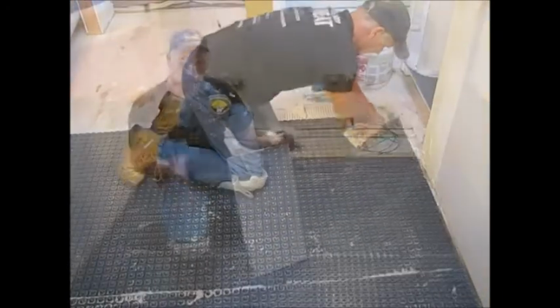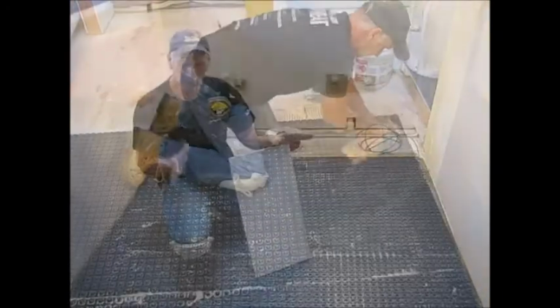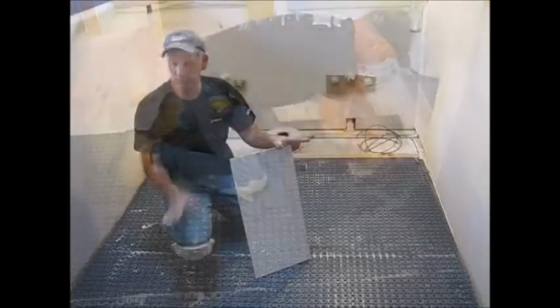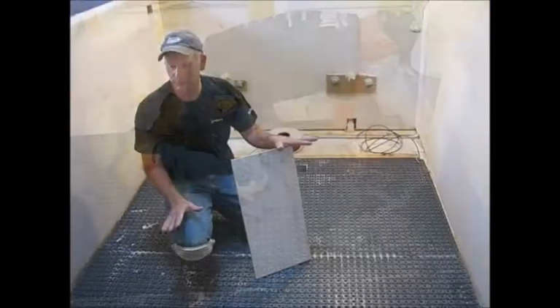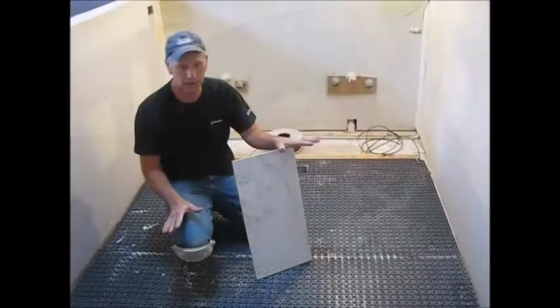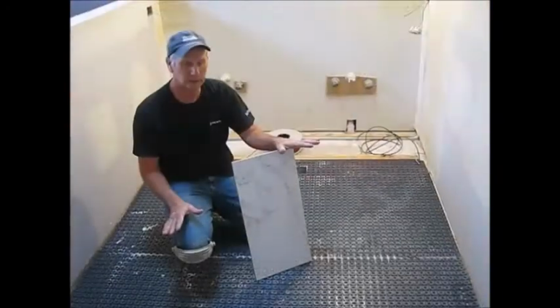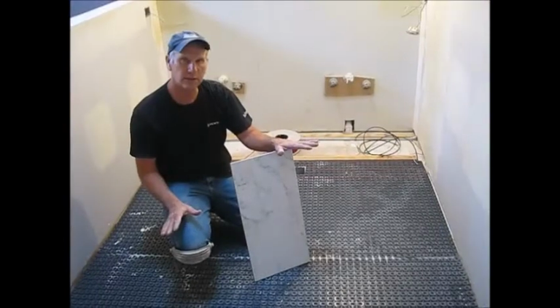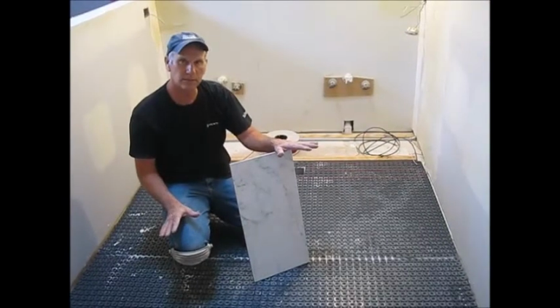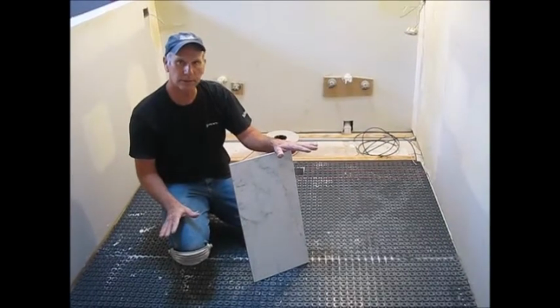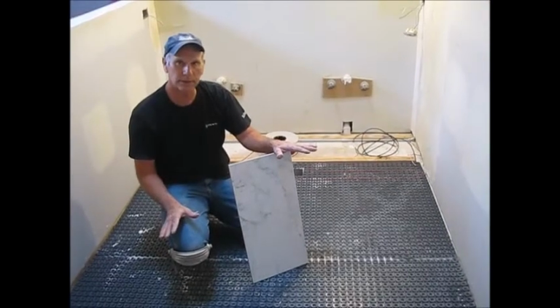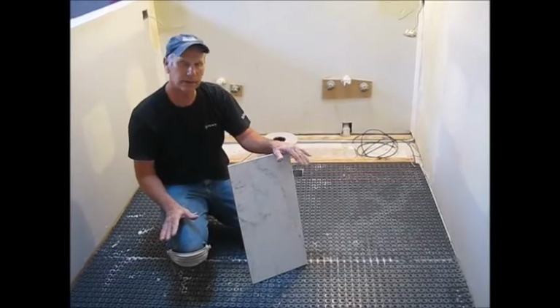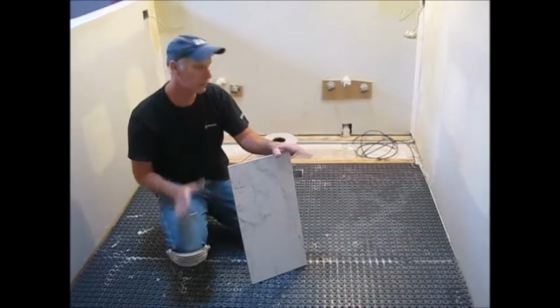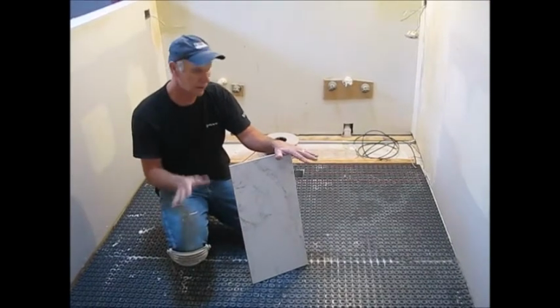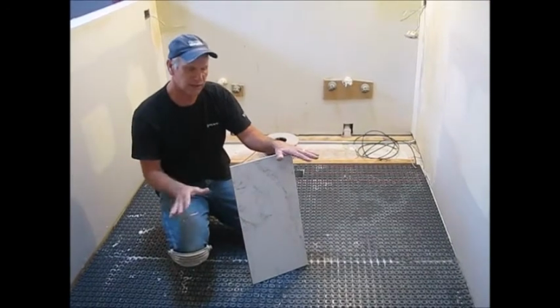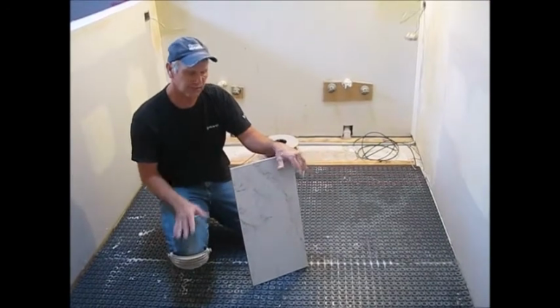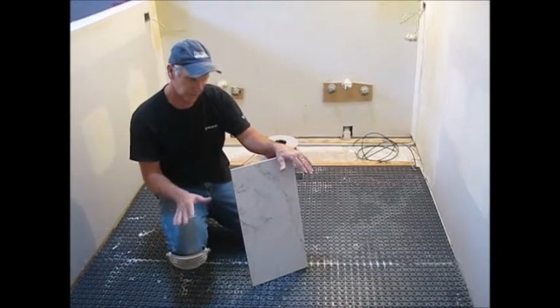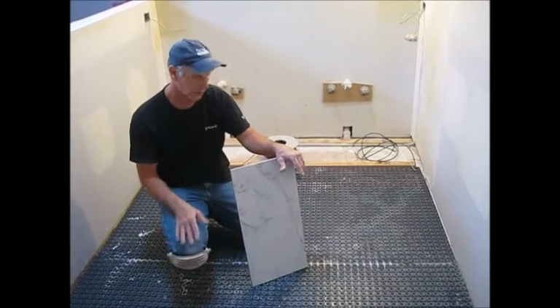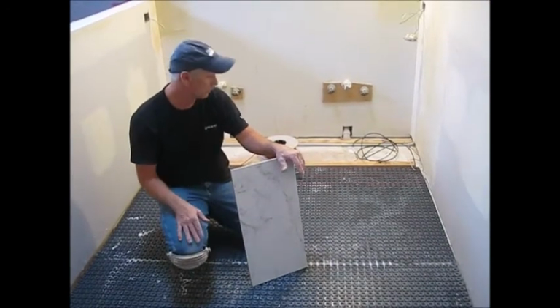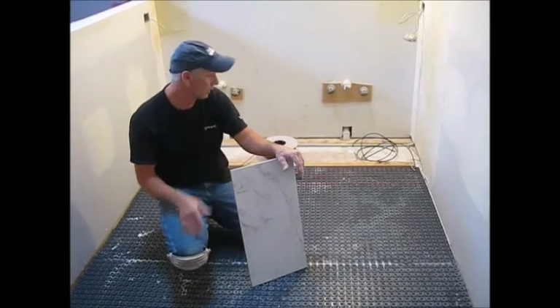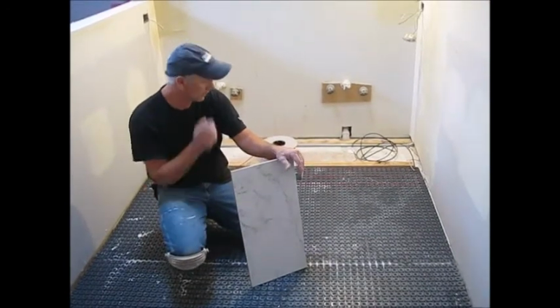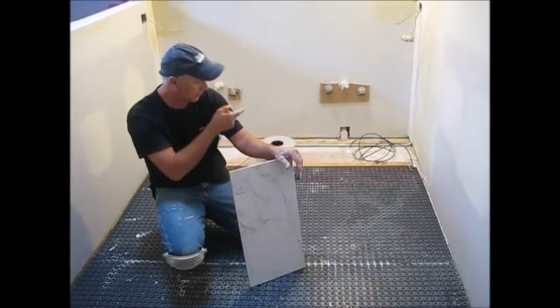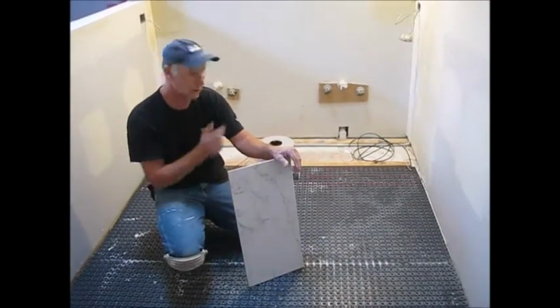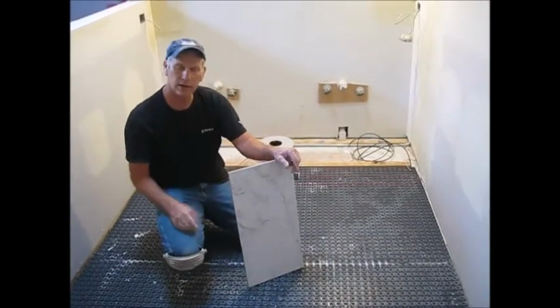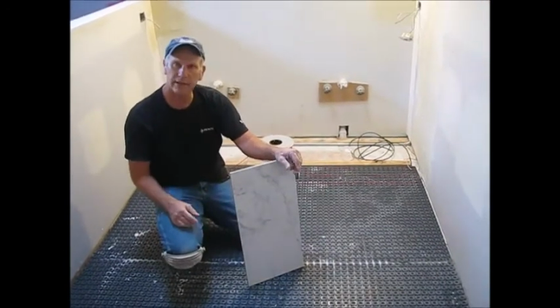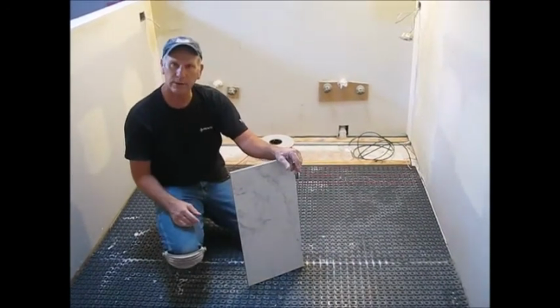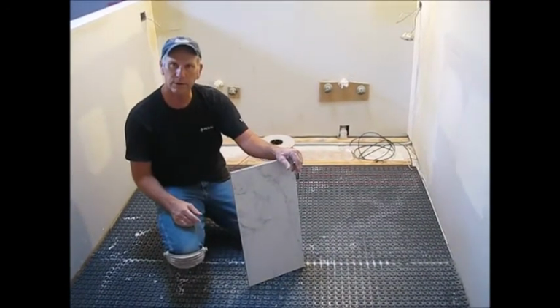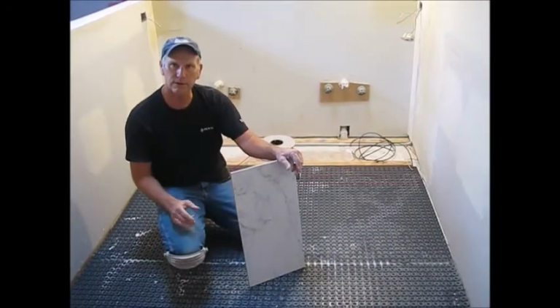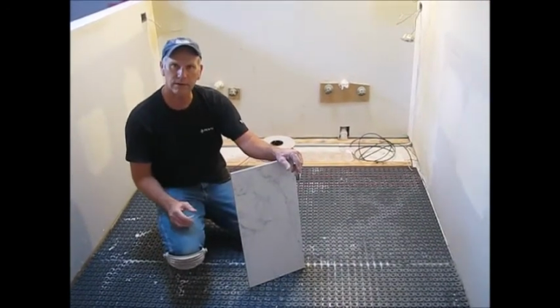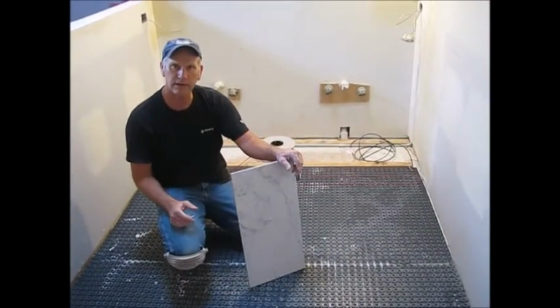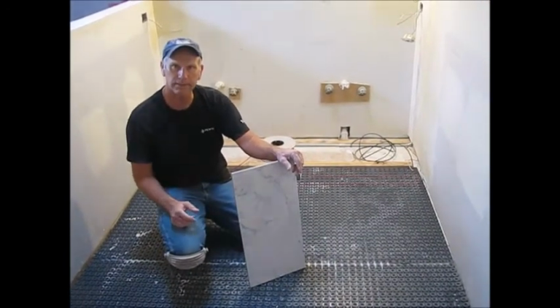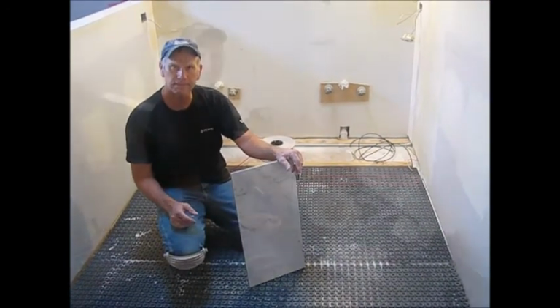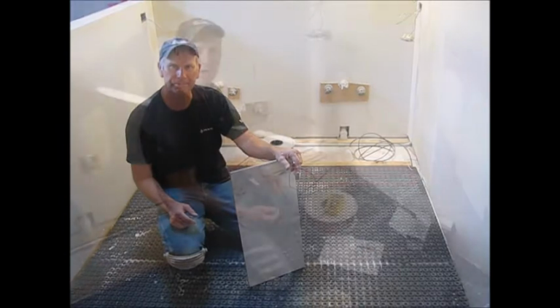We're going to set our membrane right now, let it set for just a little while, and then we're going to come back and start running our cable.